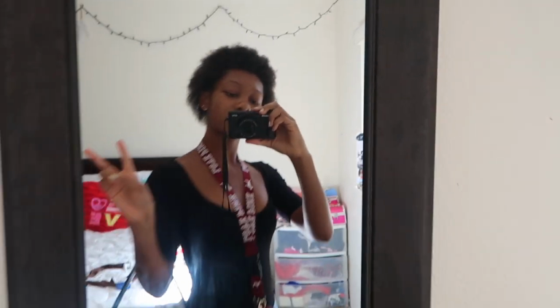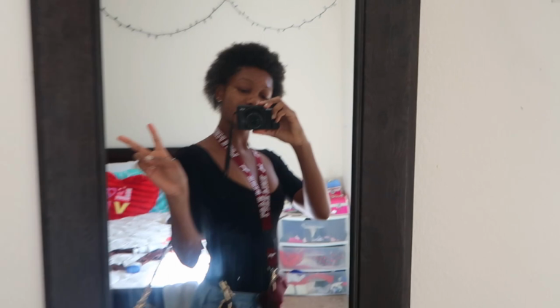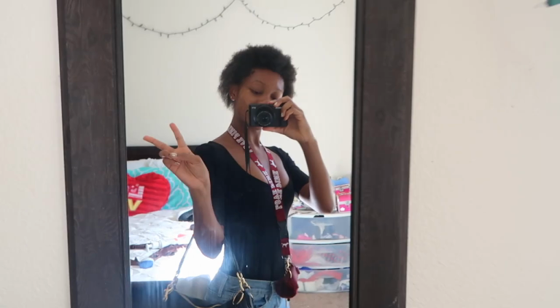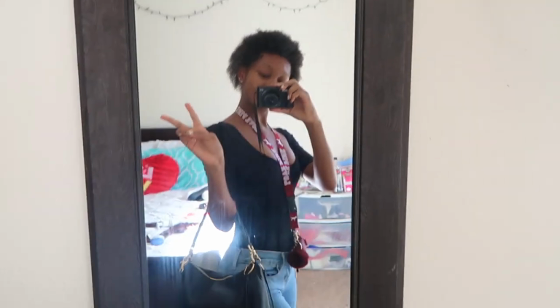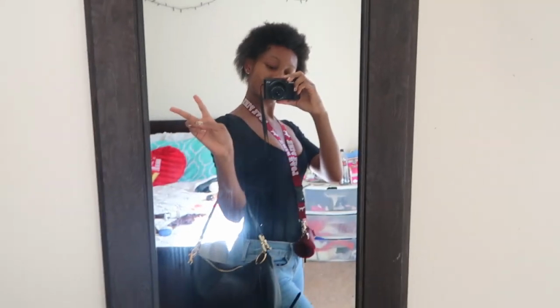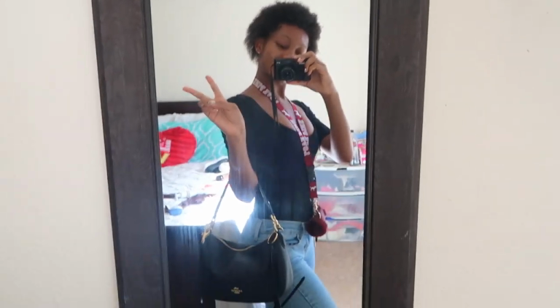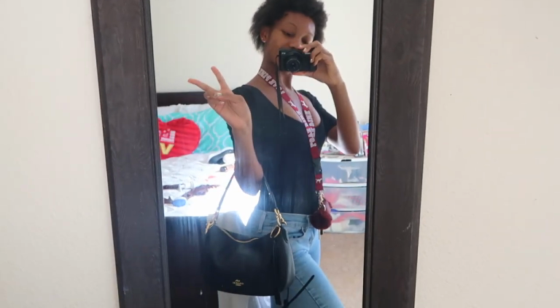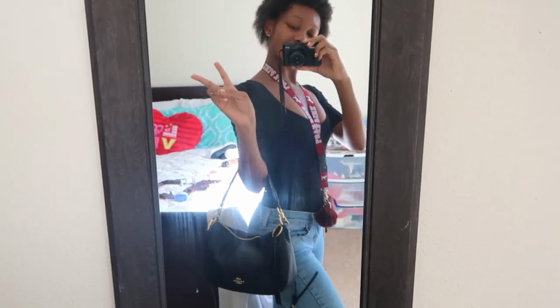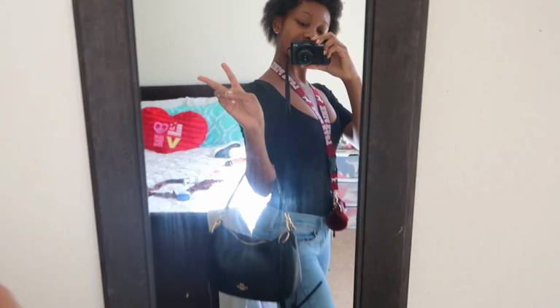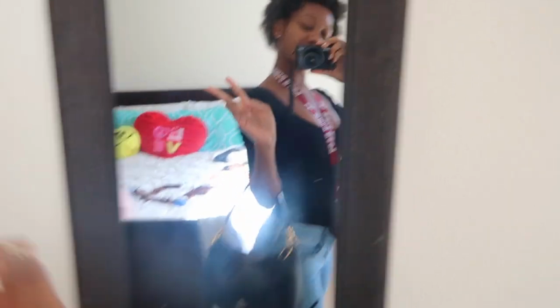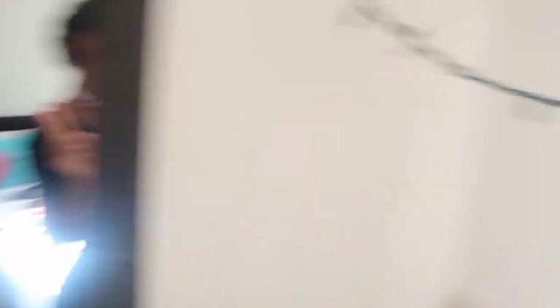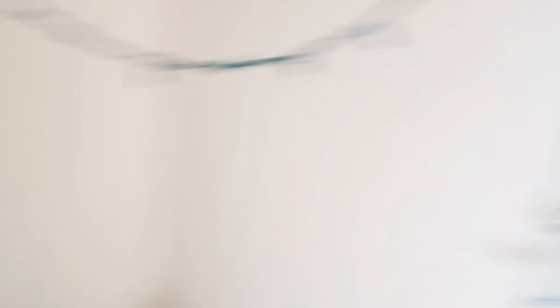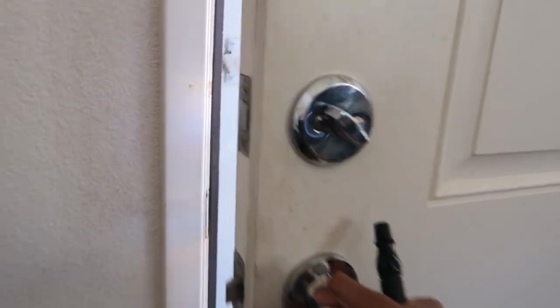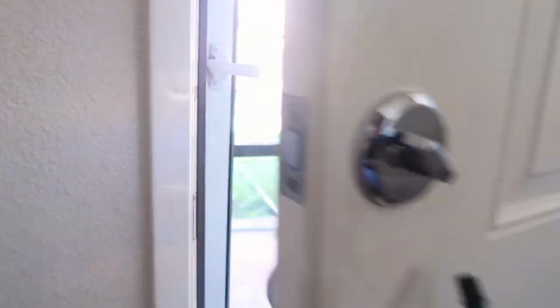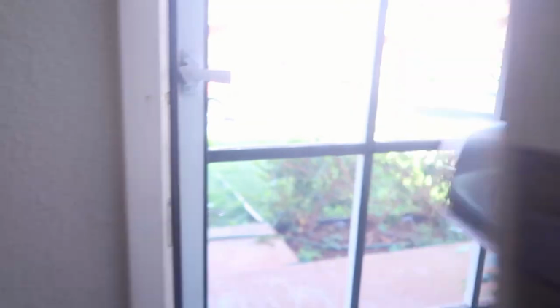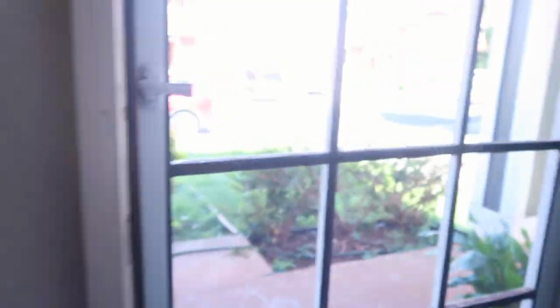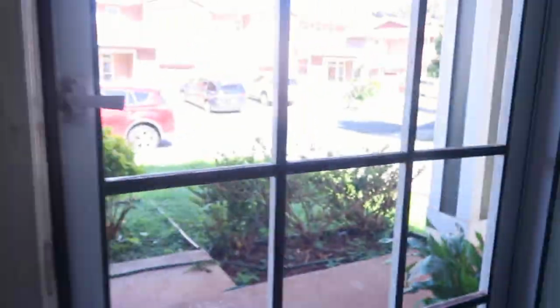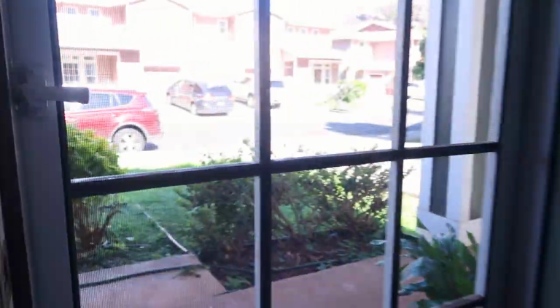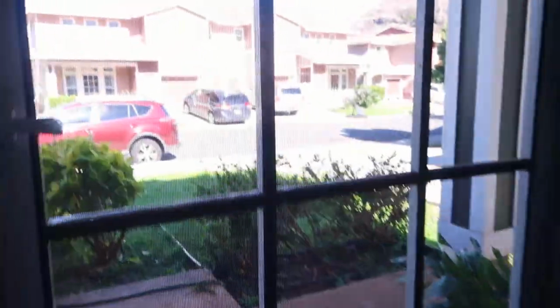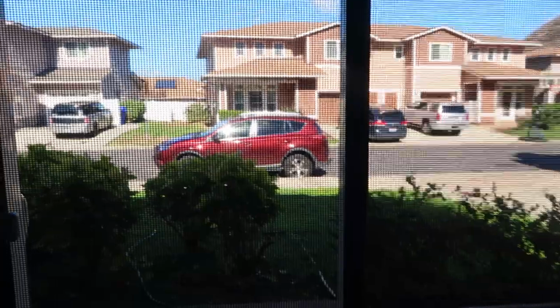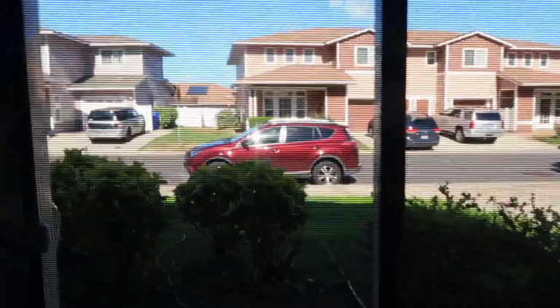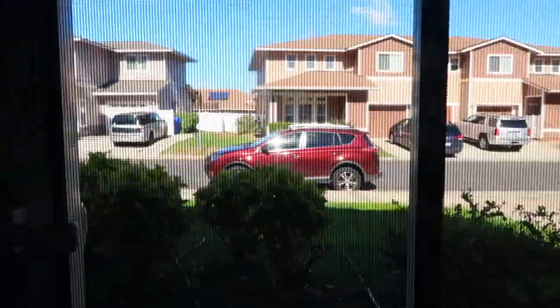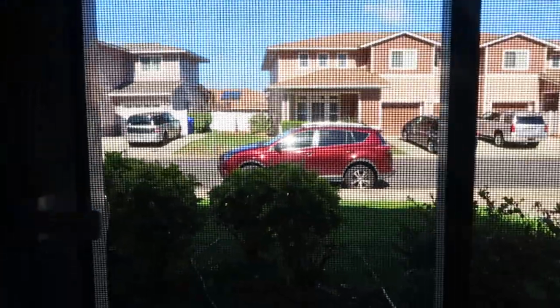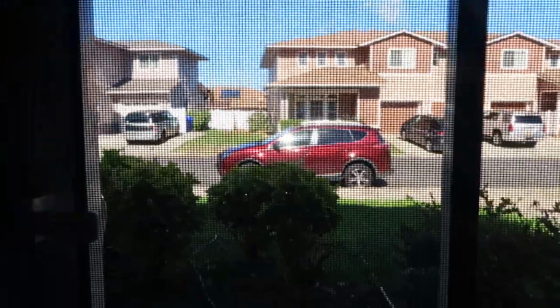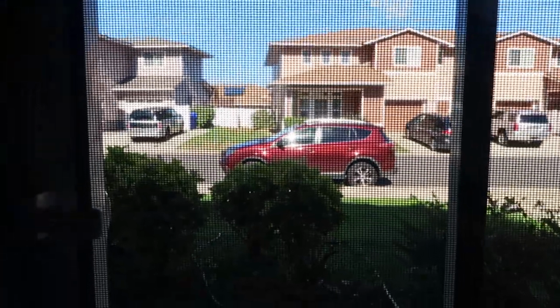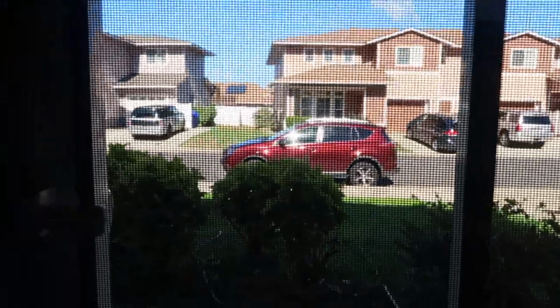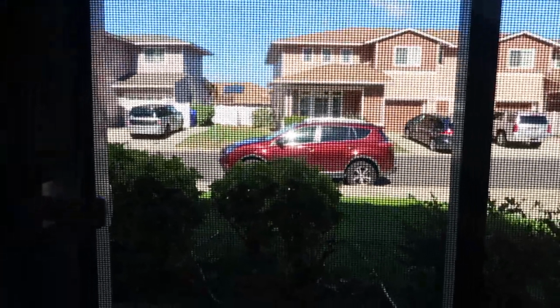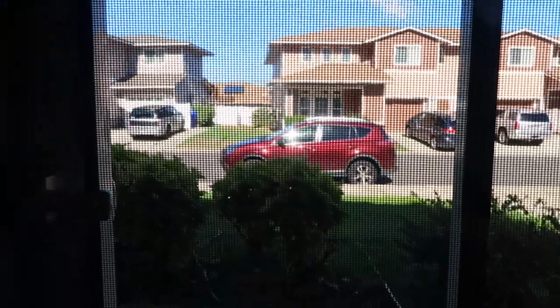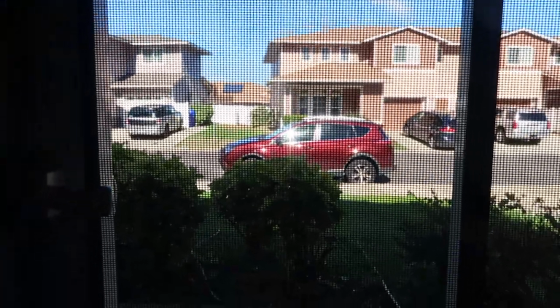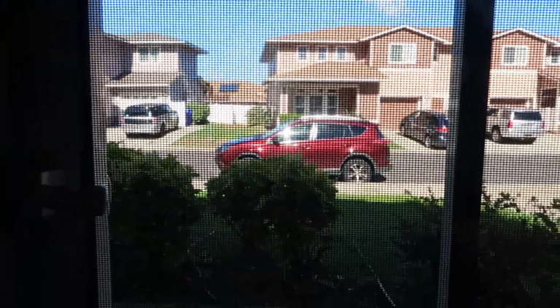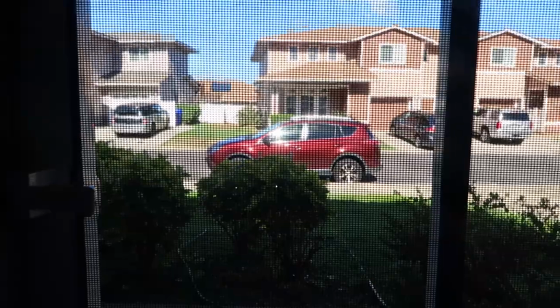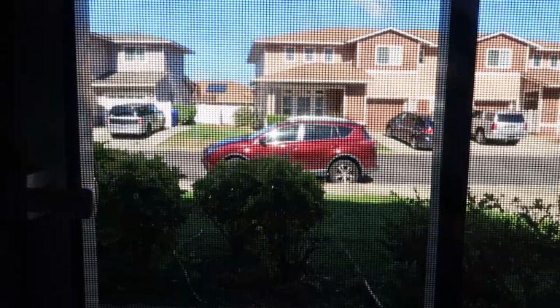I am done getting dressed and I am starting to head out. This is my car and I will see you guys when I arrive.